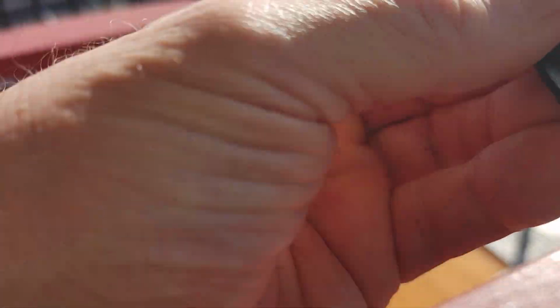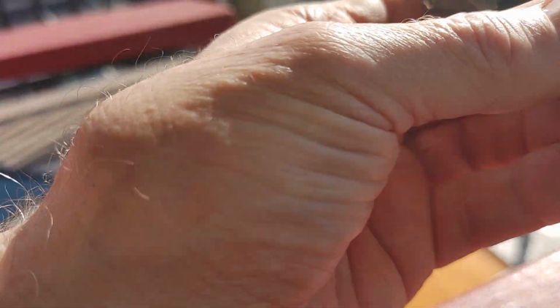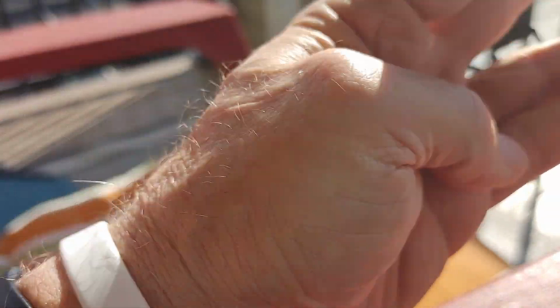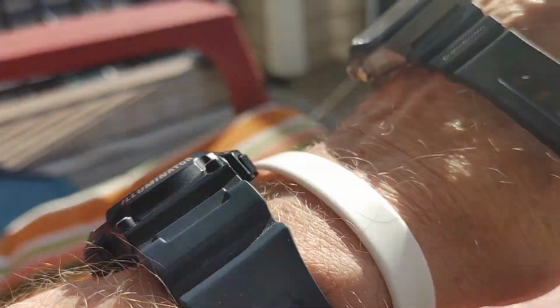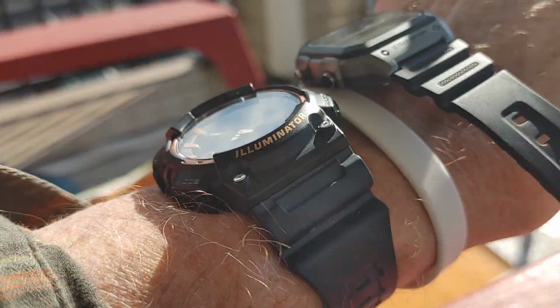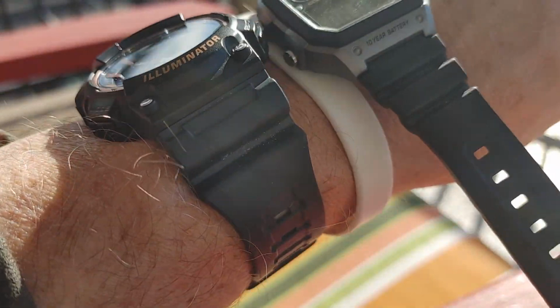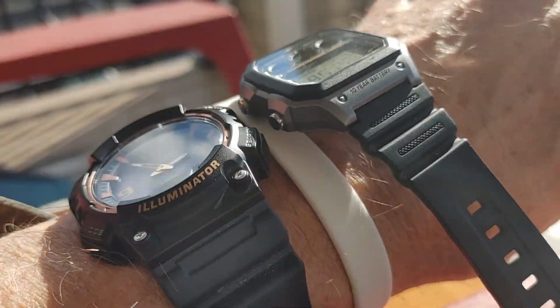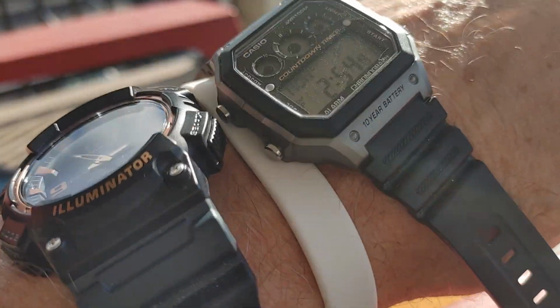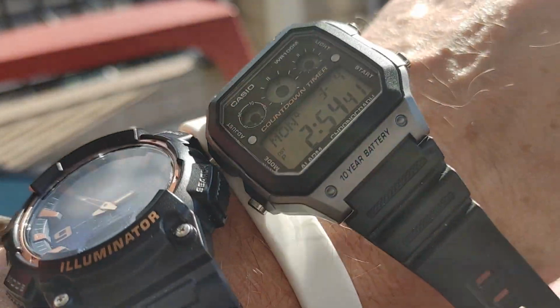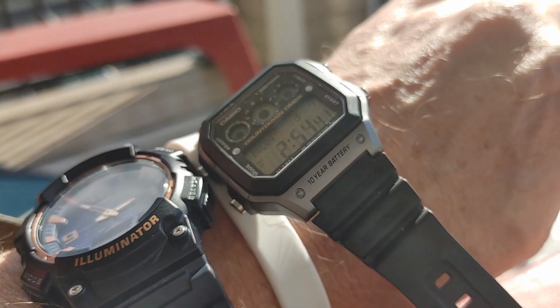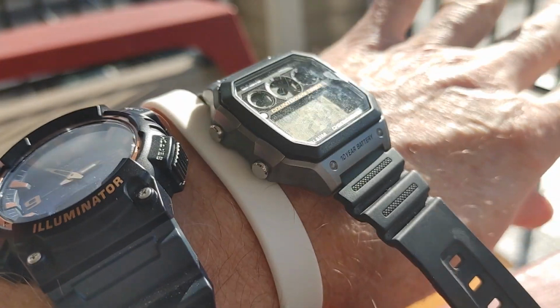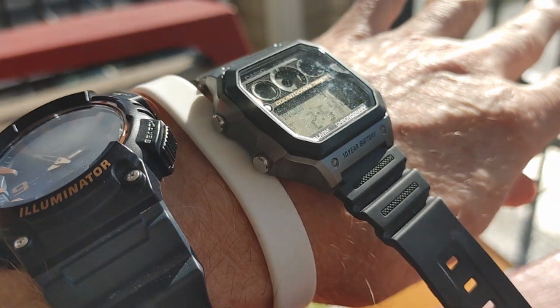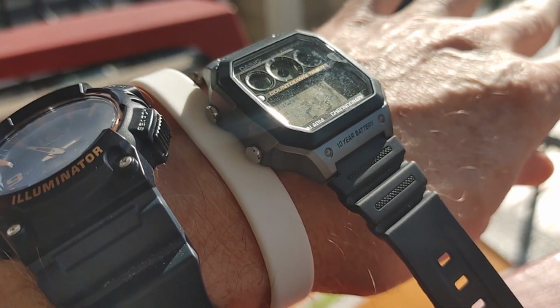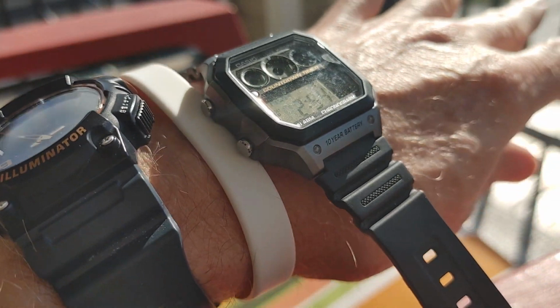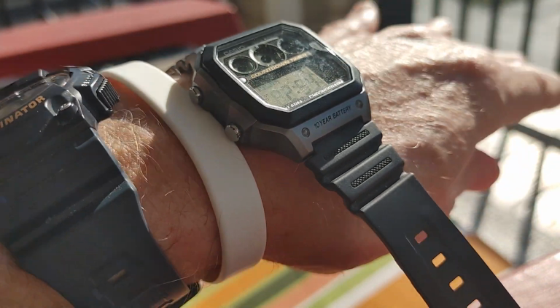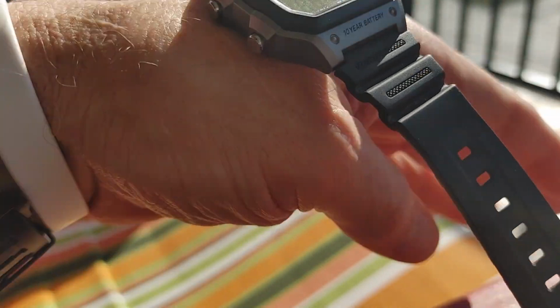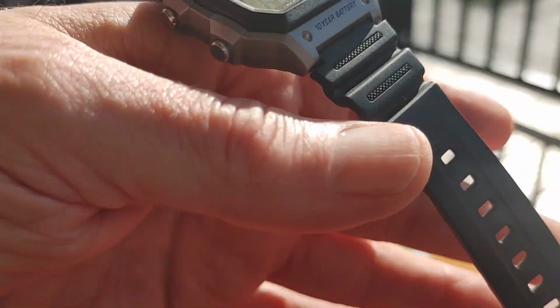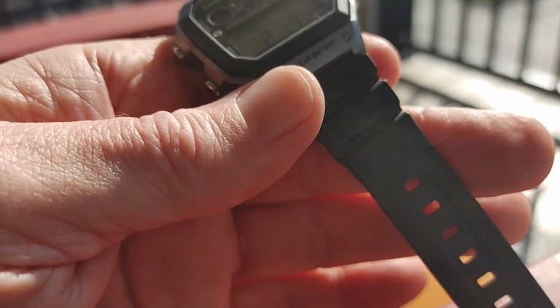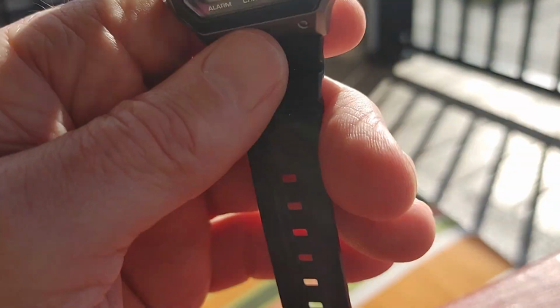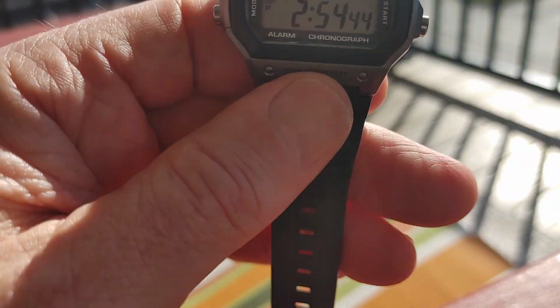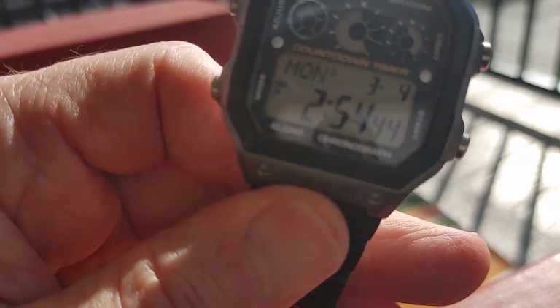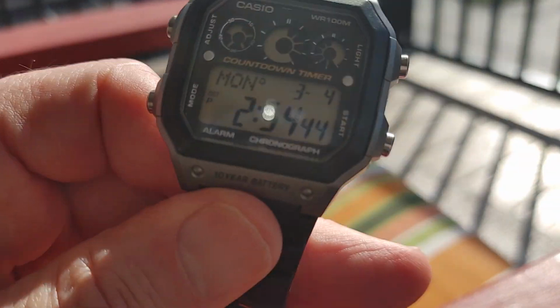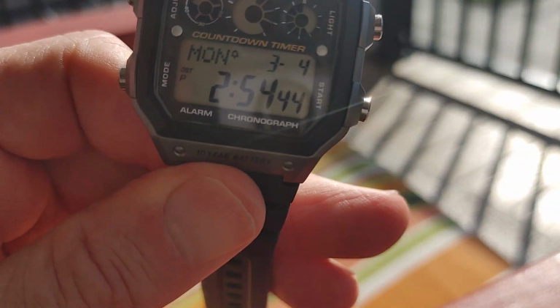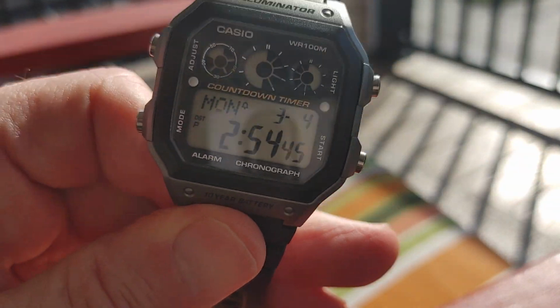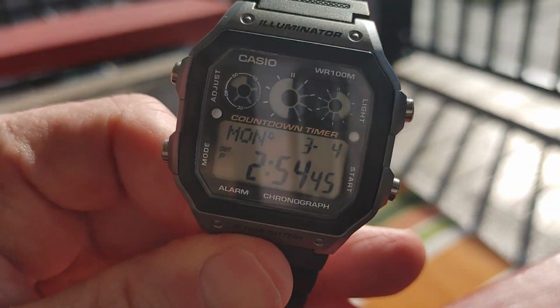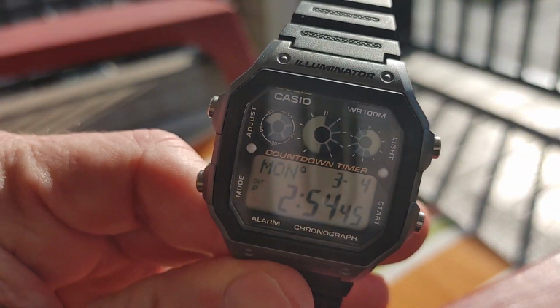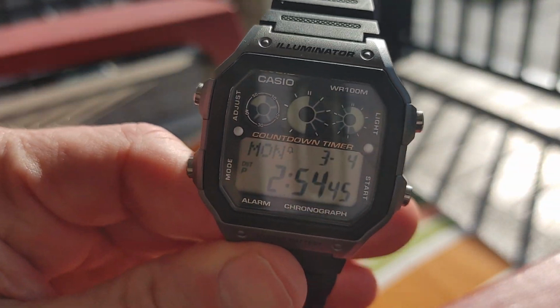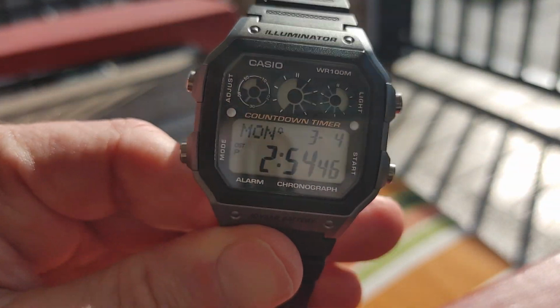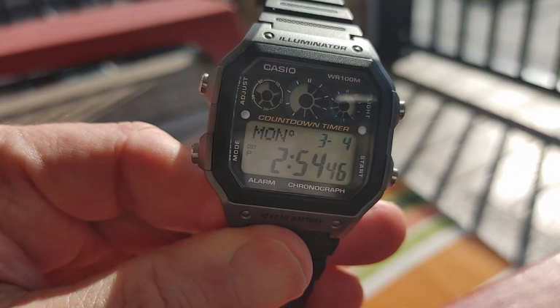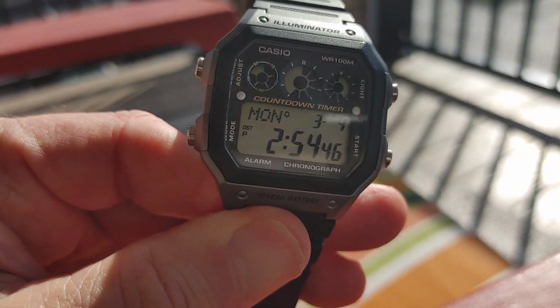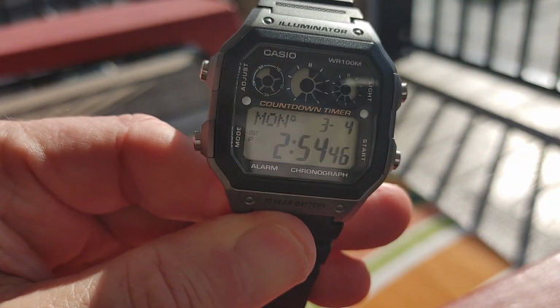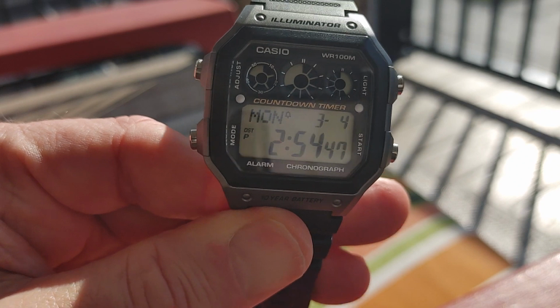It looks good. Looks good on the wrist. Peace out, everybody.